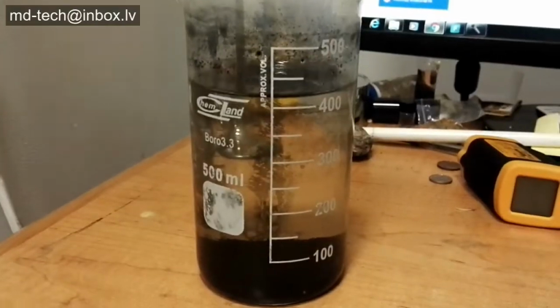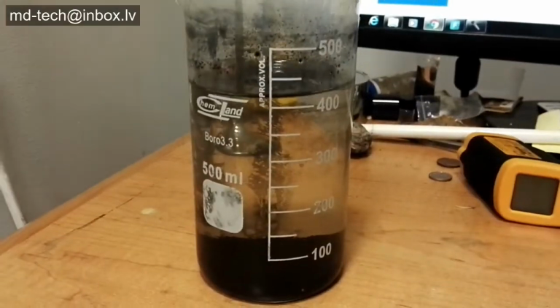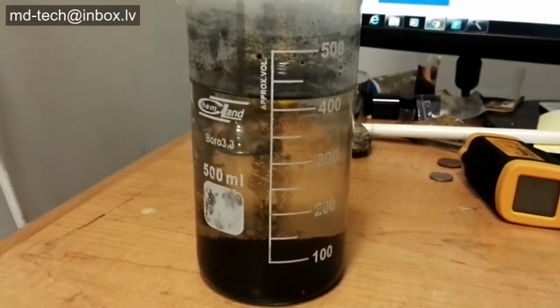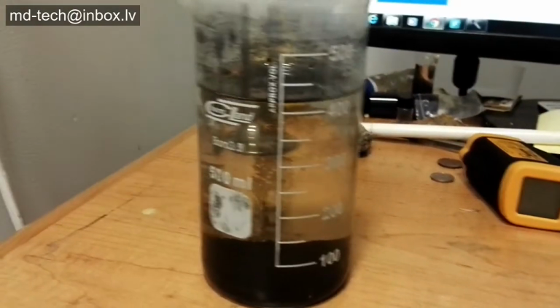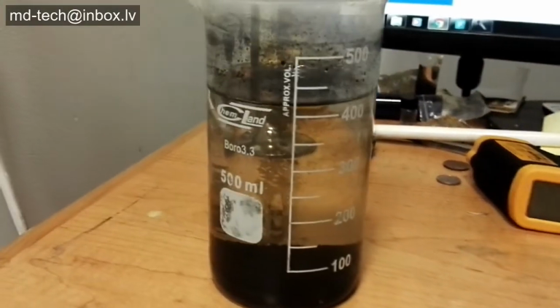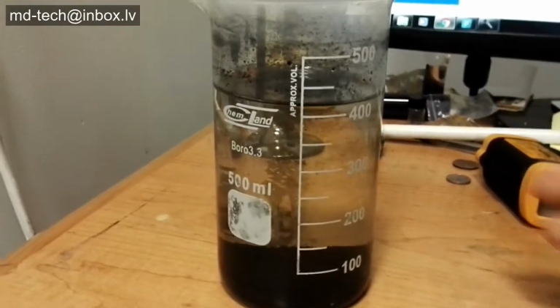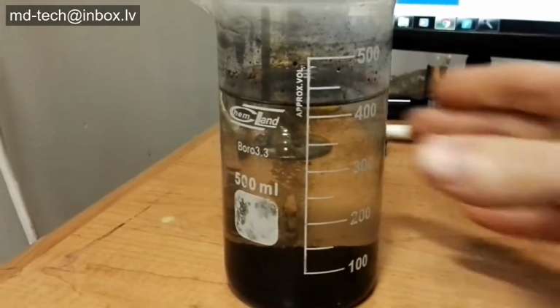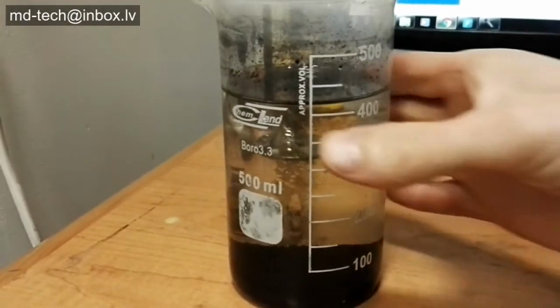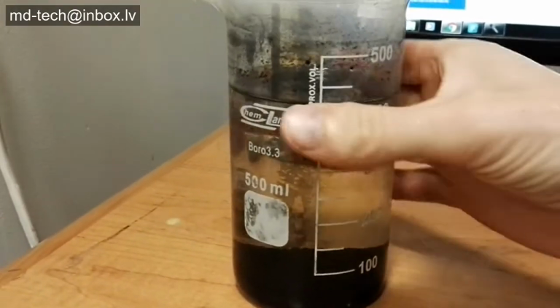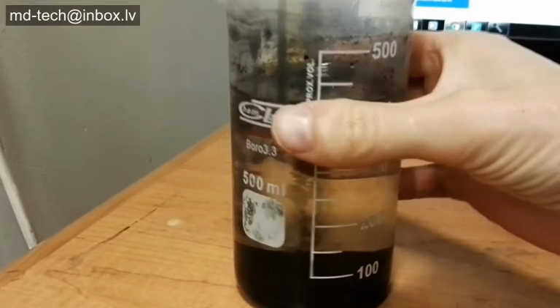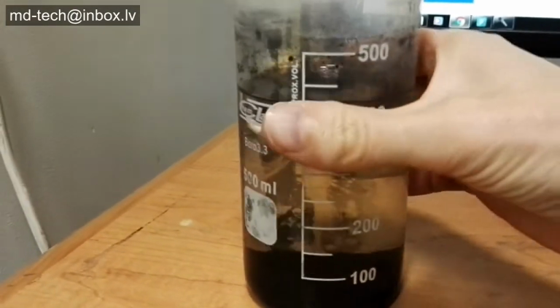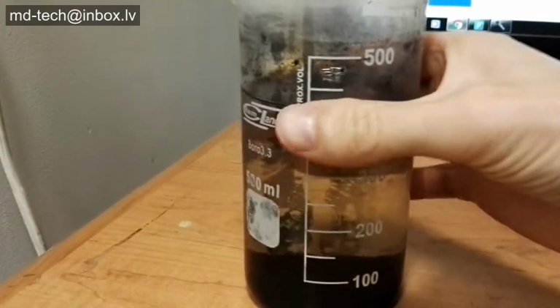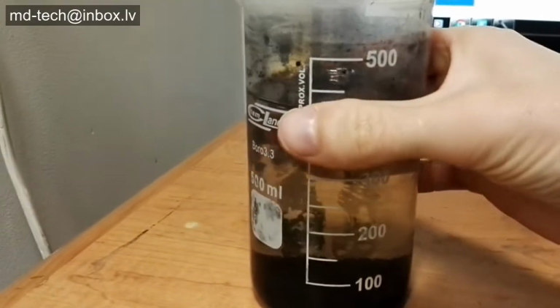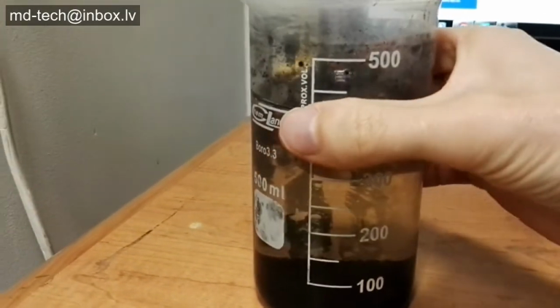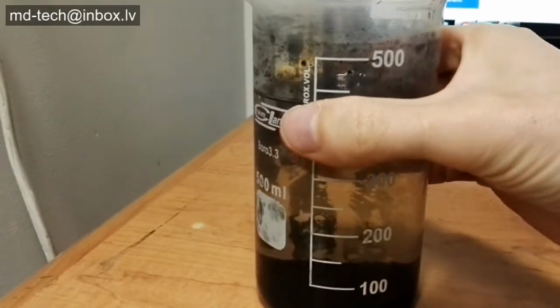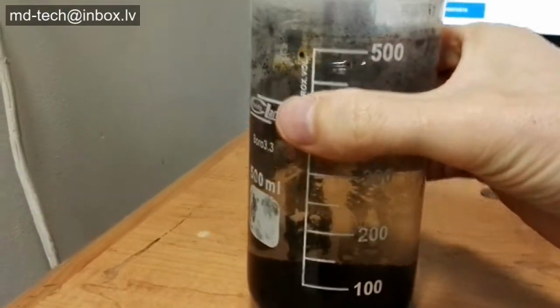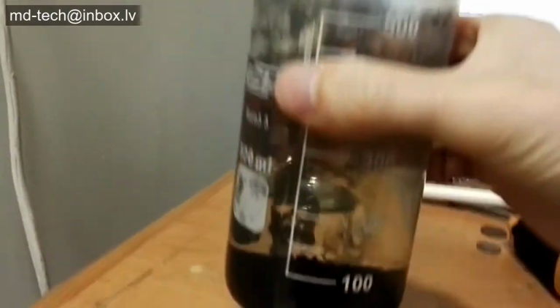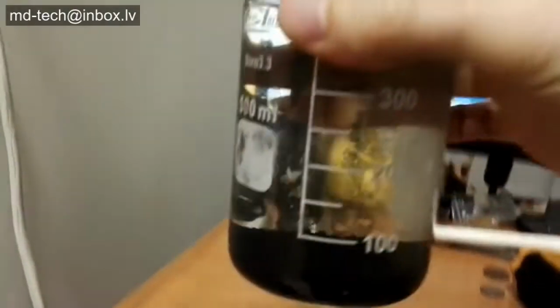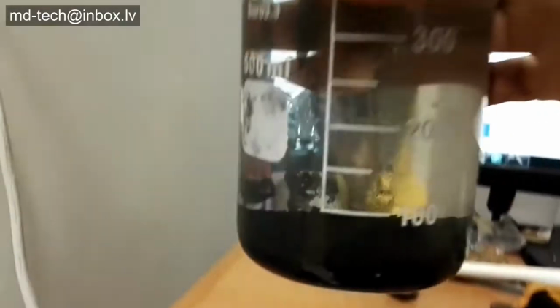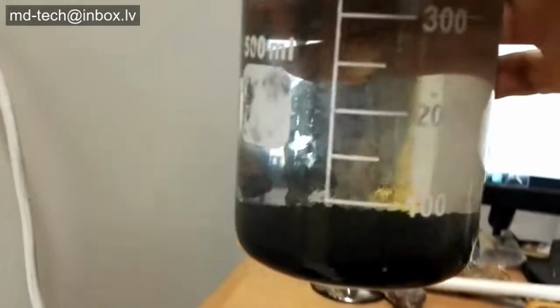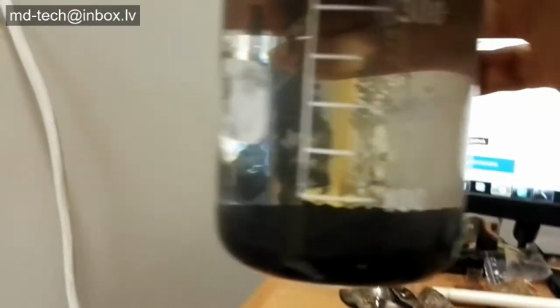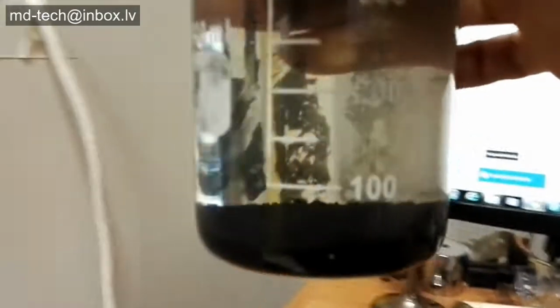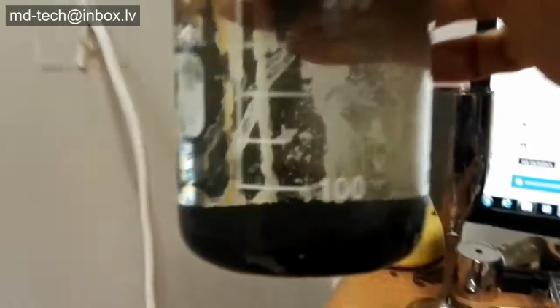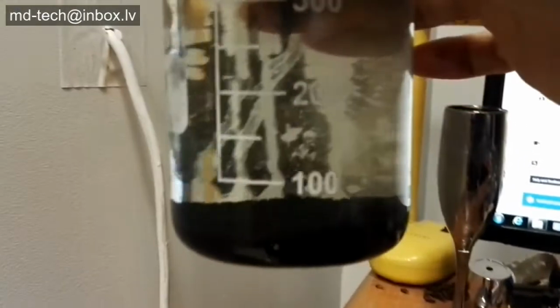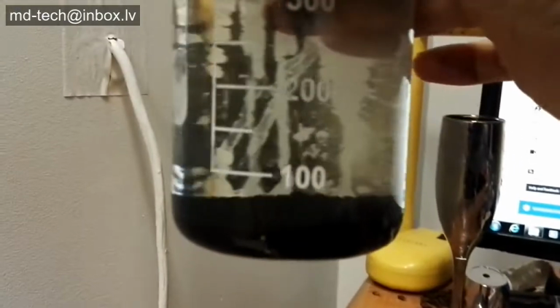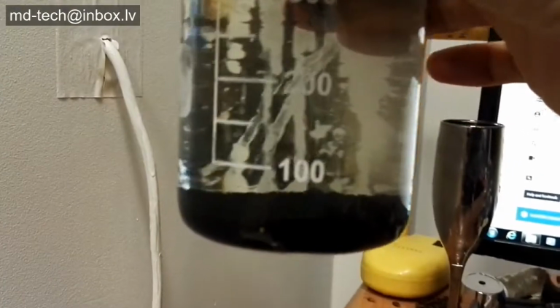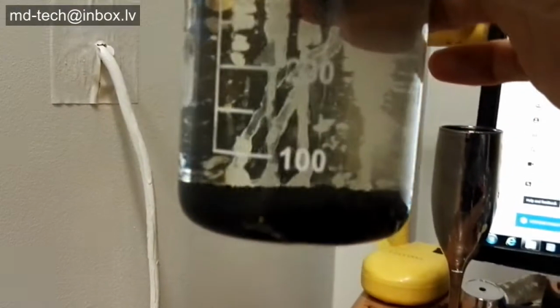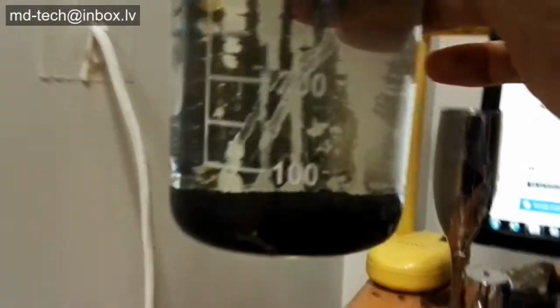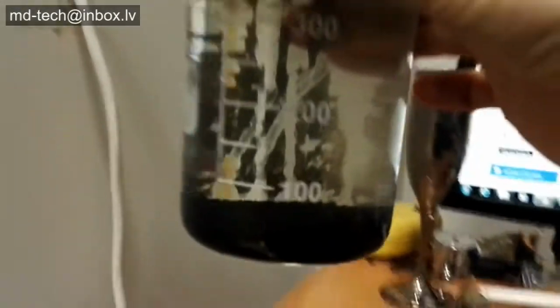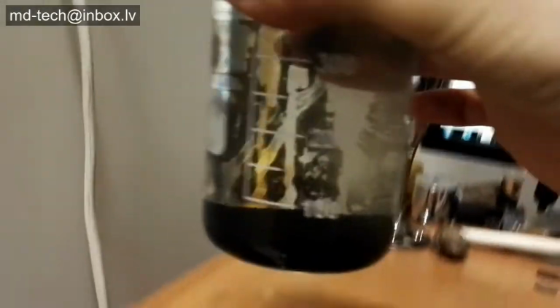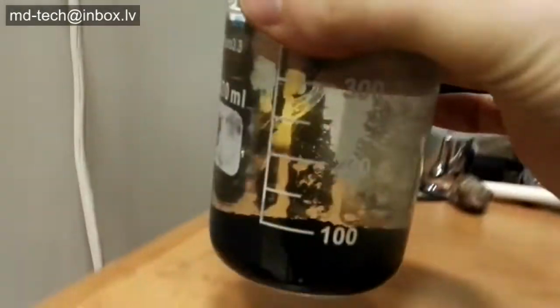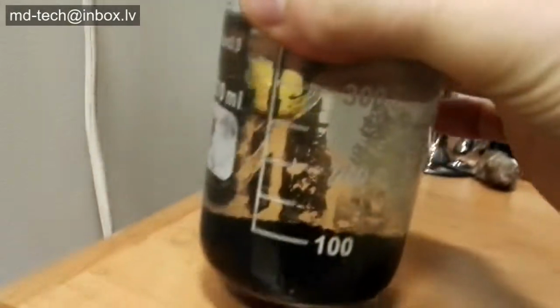Okay, all platinum group metal flakes are coming out and settle on the bottom of the flask.